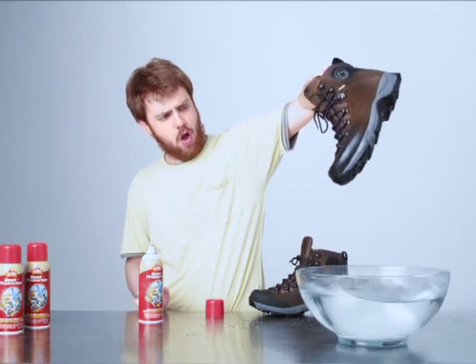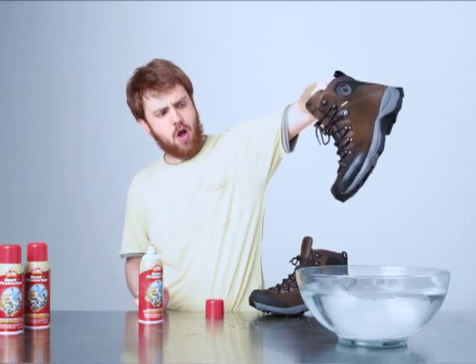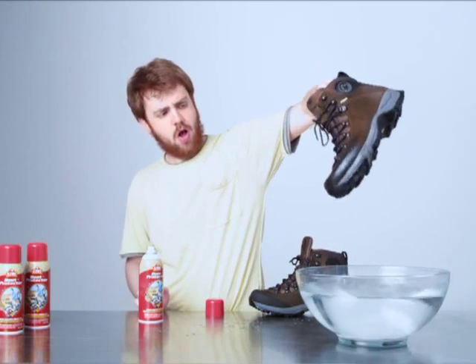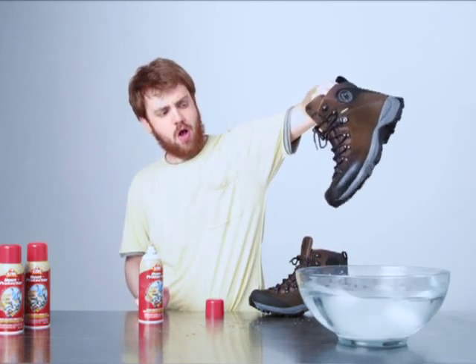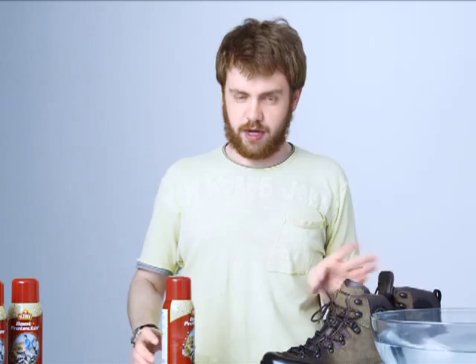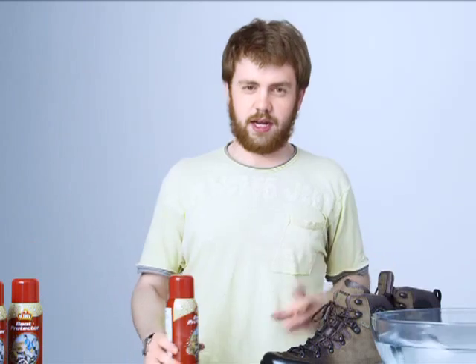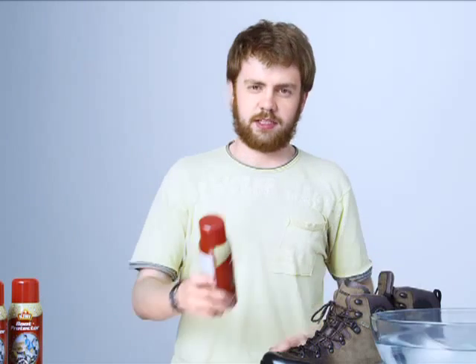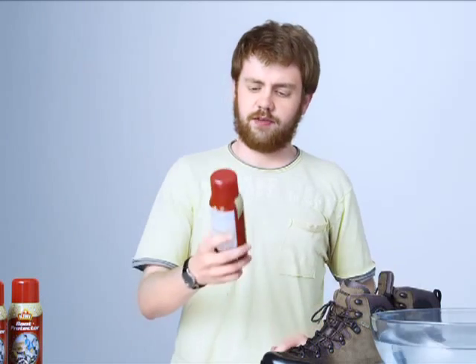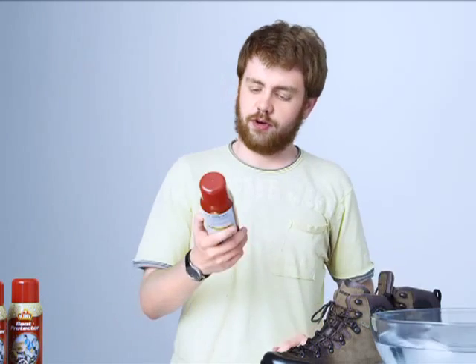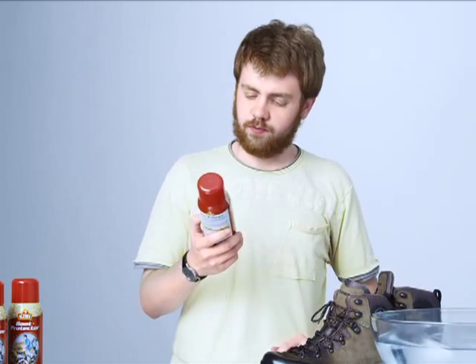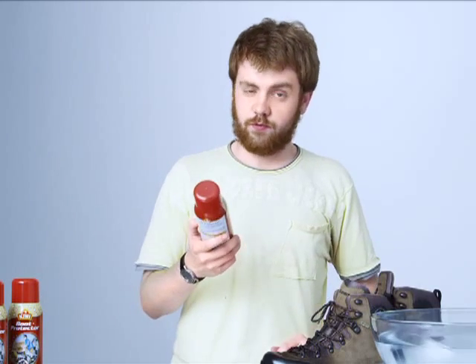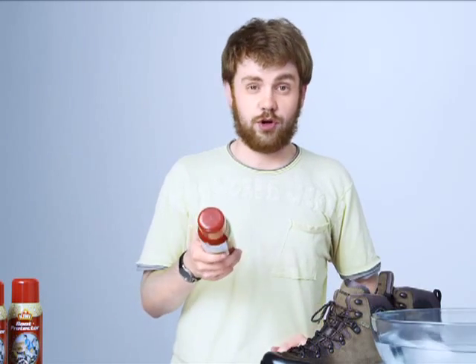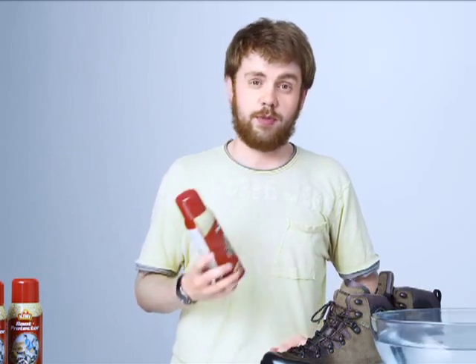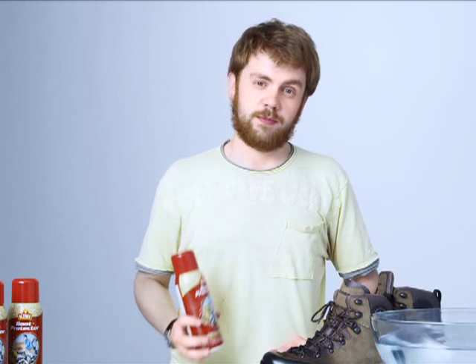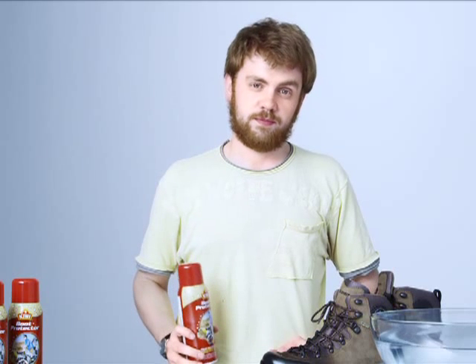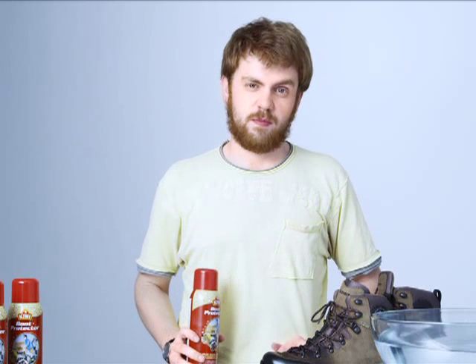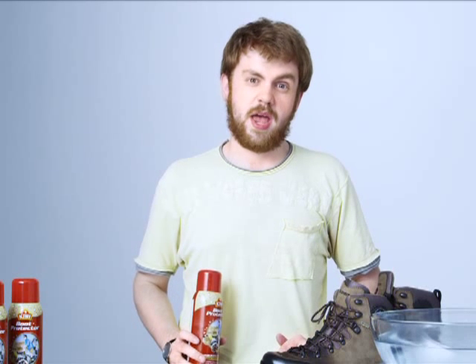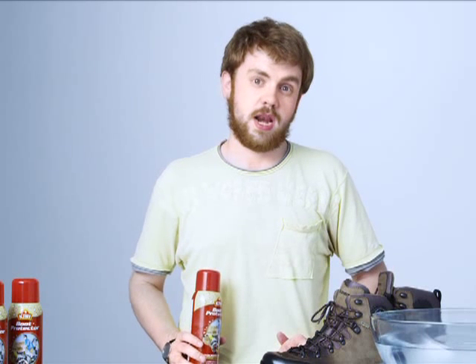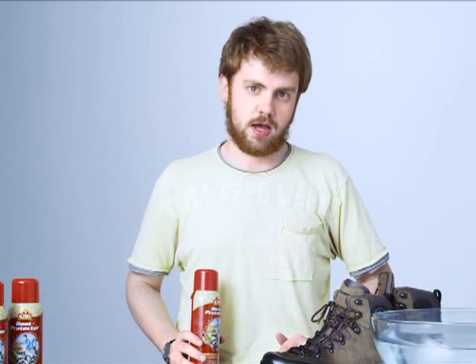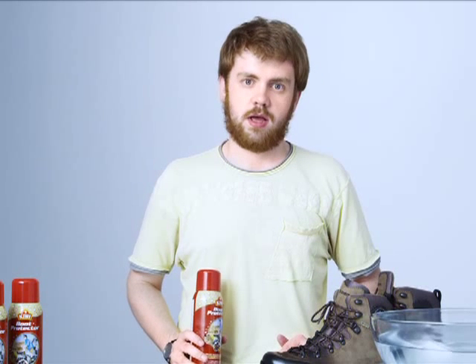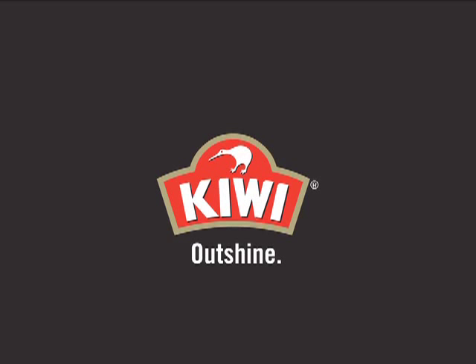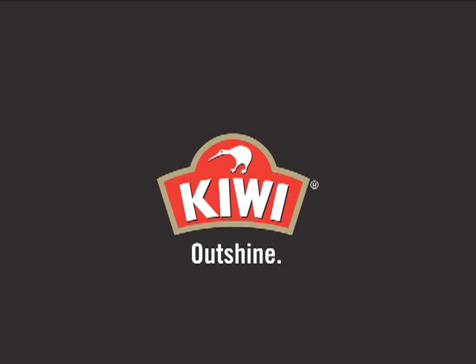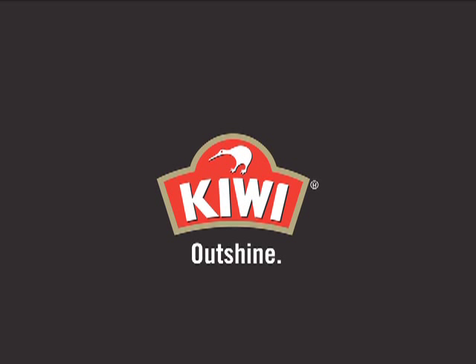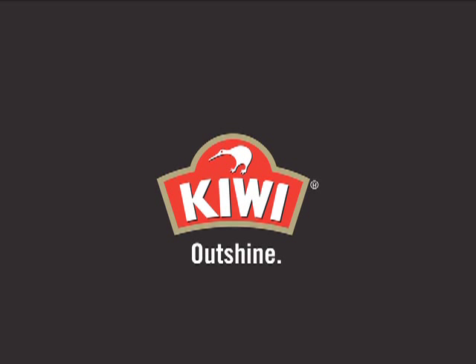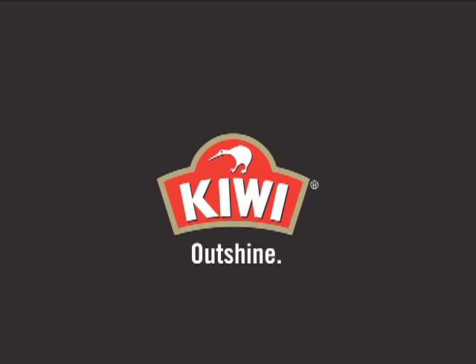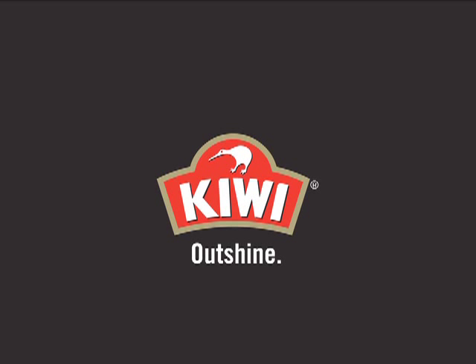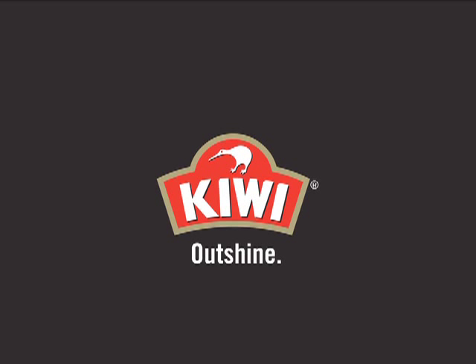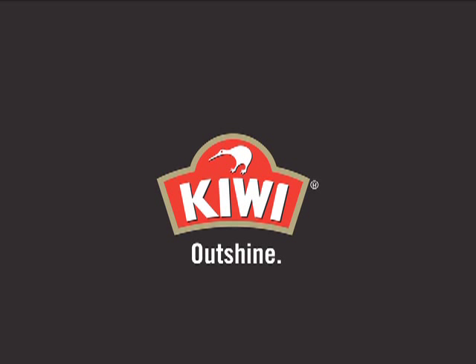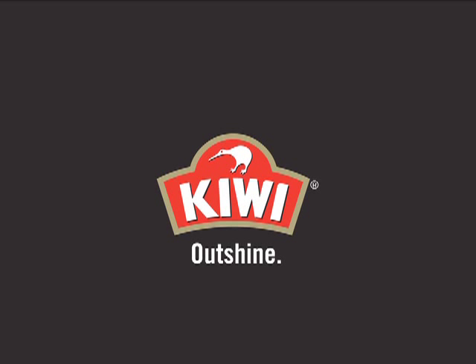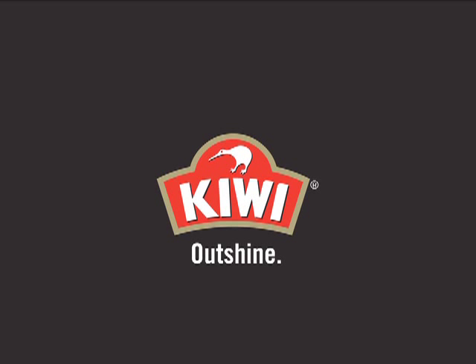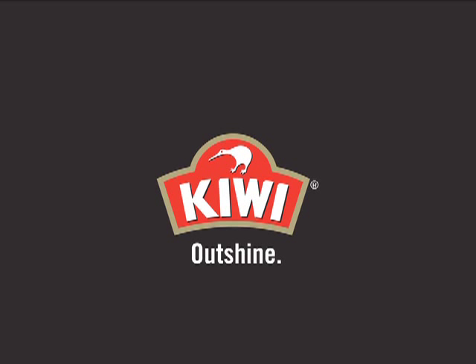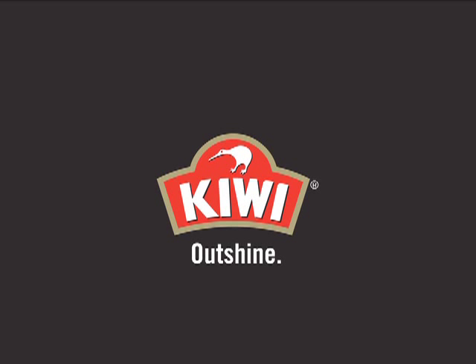Kiwi. Making hikes safer for you and me. Men. And ladies. Ladies hike too.